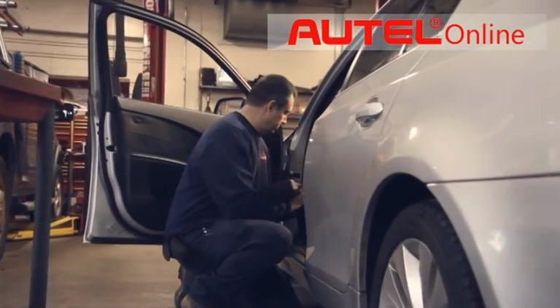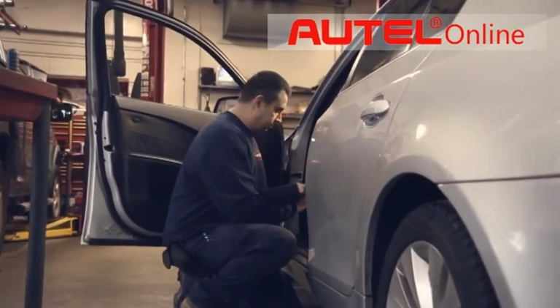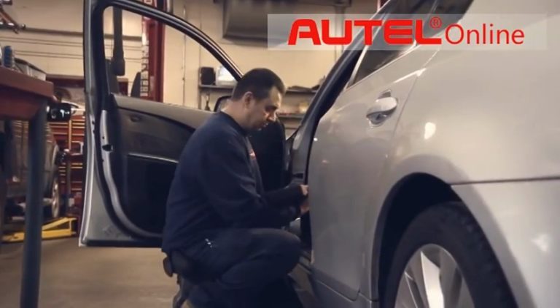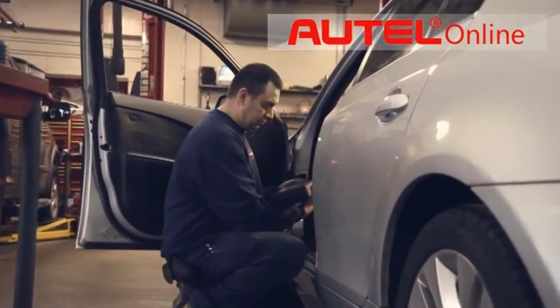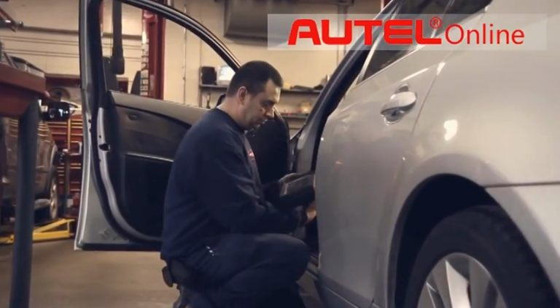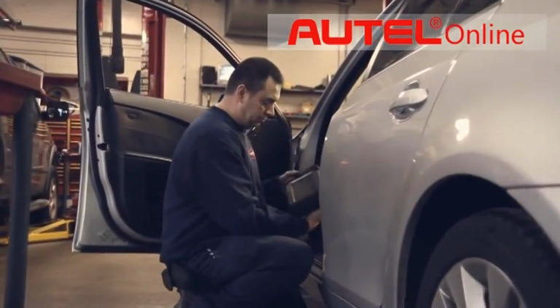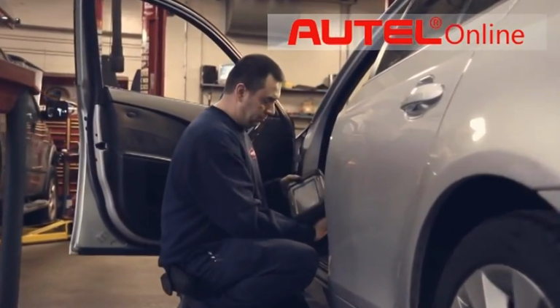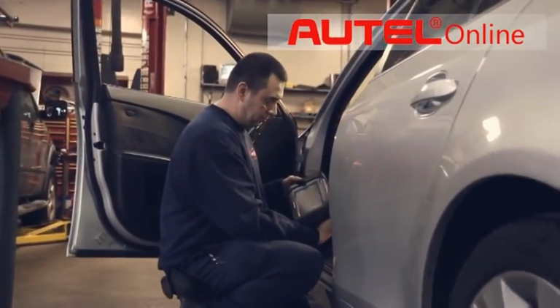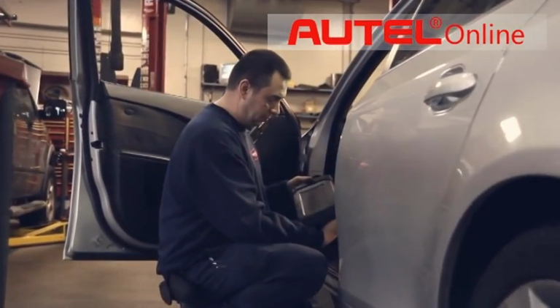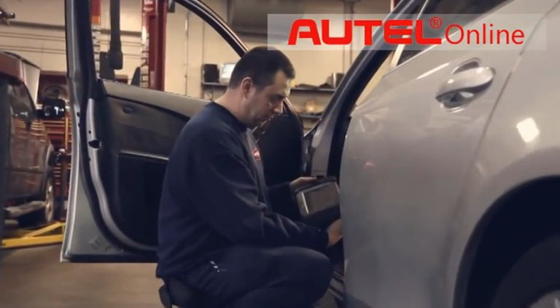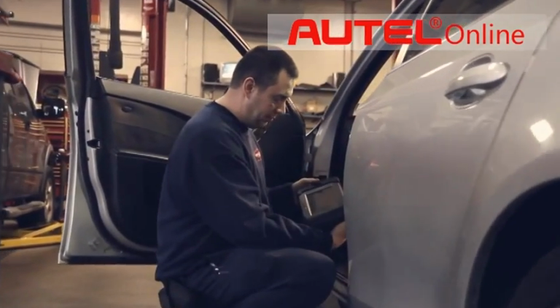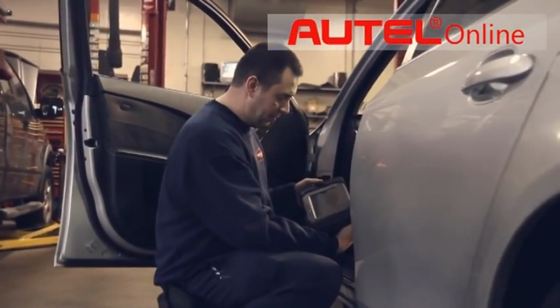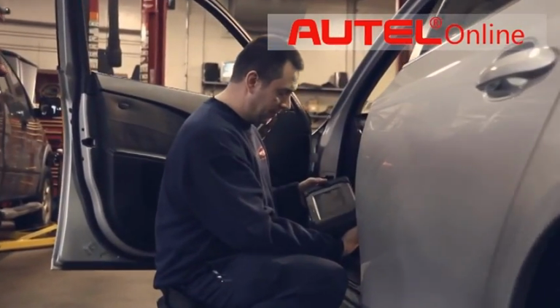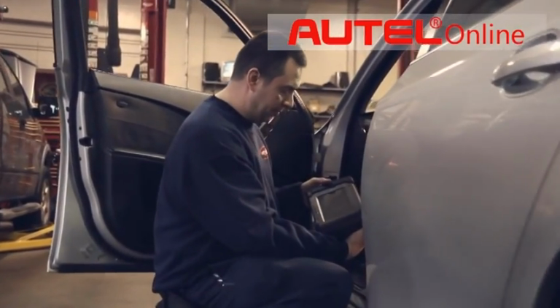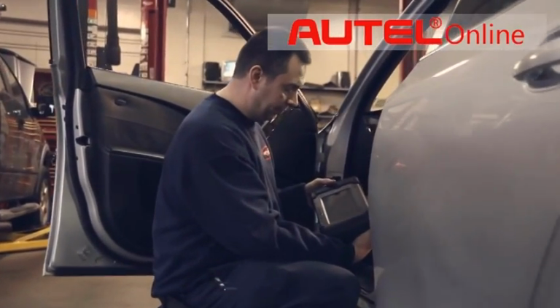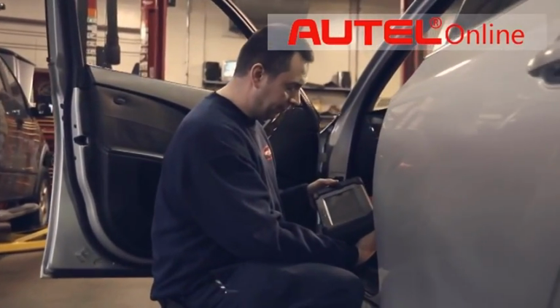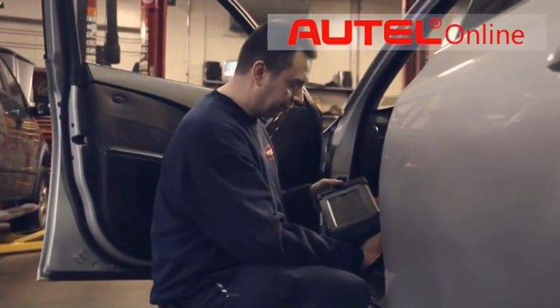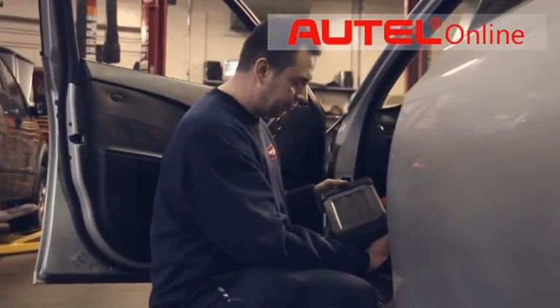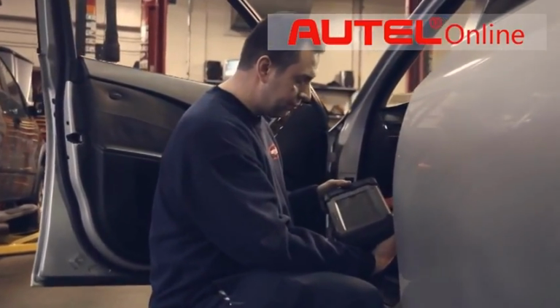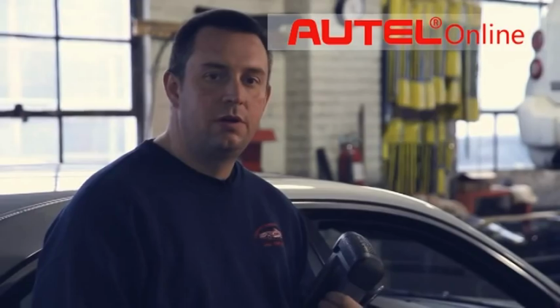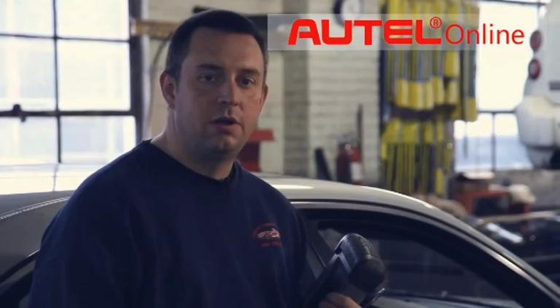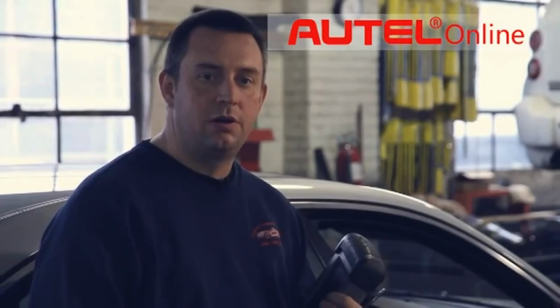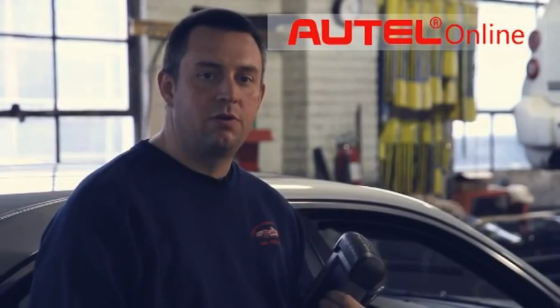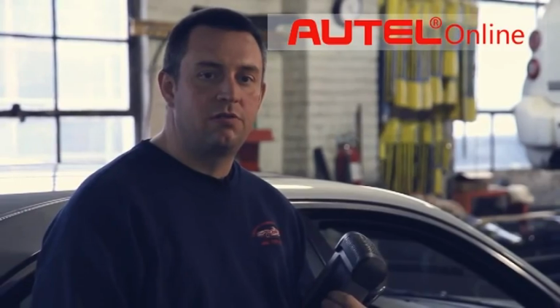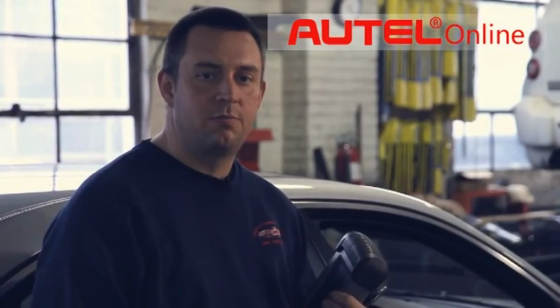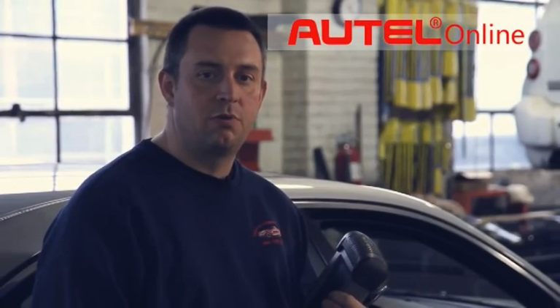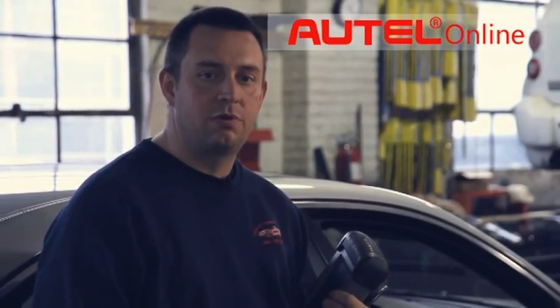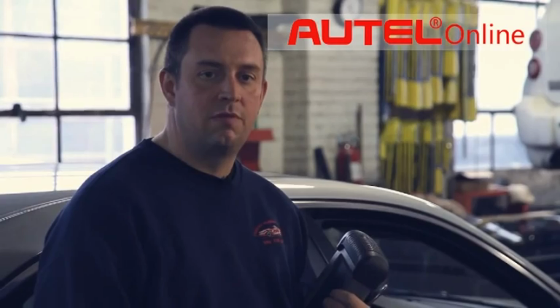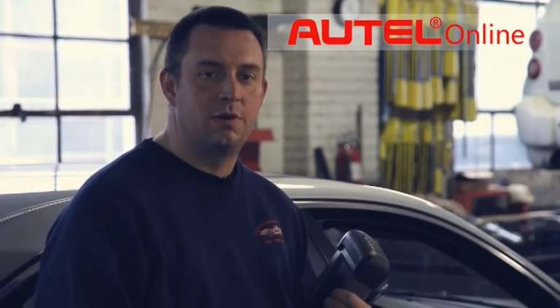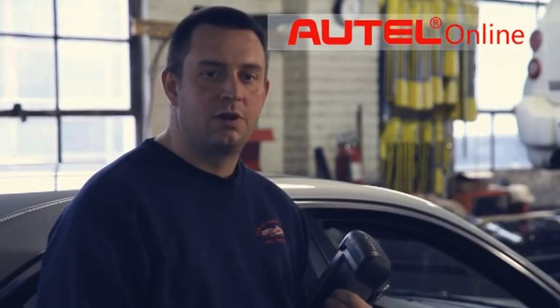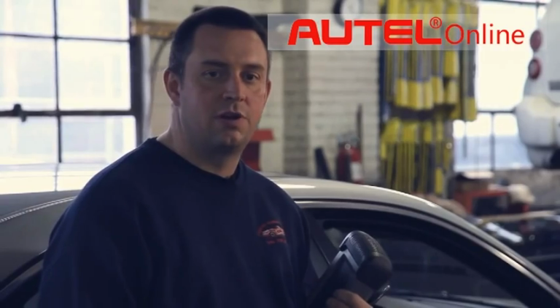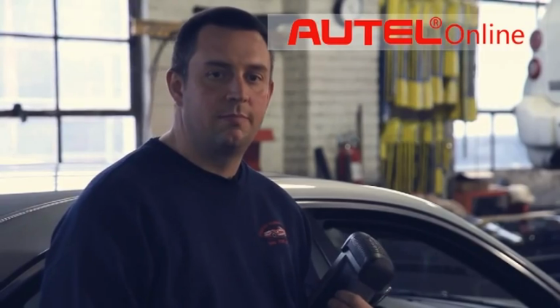It has a very nice Ford power balance feature. All in all, it increases the productivity in my shop.